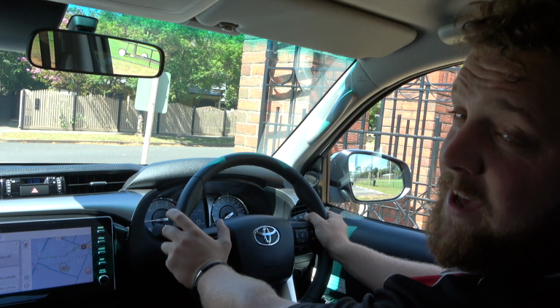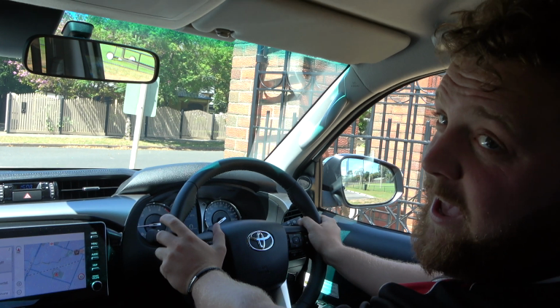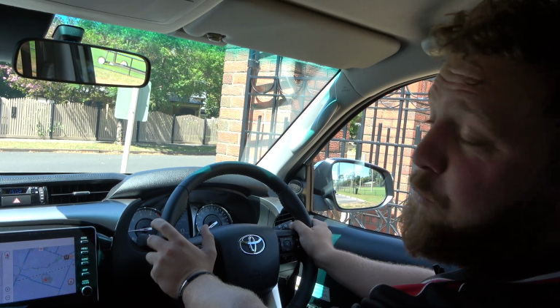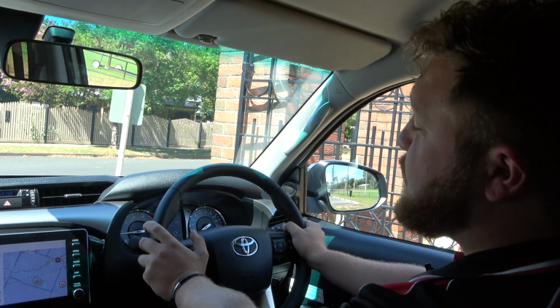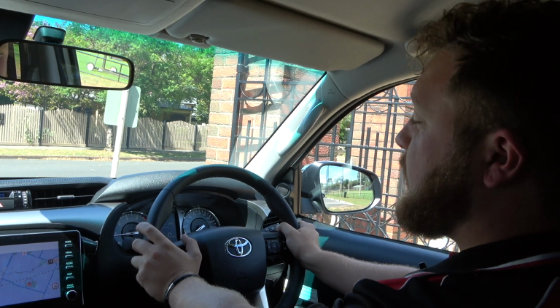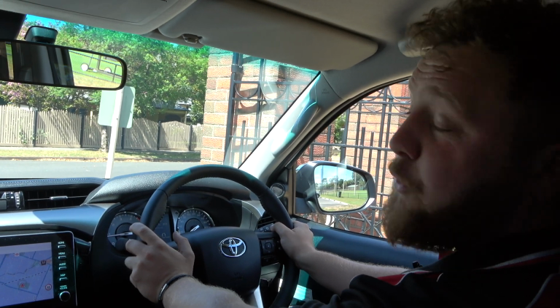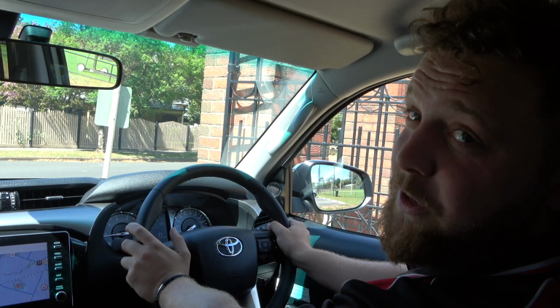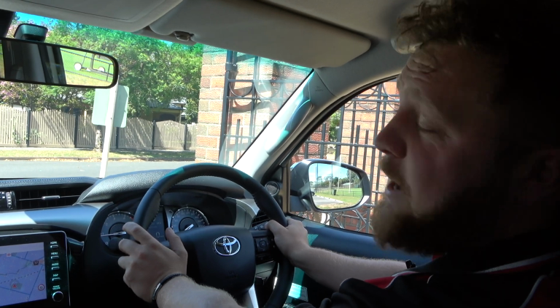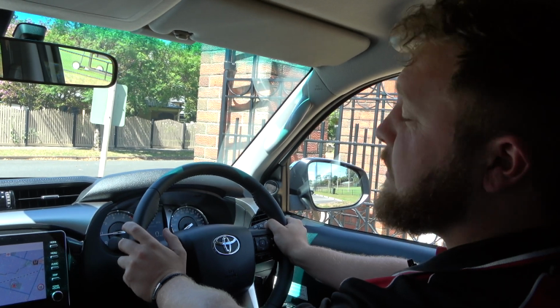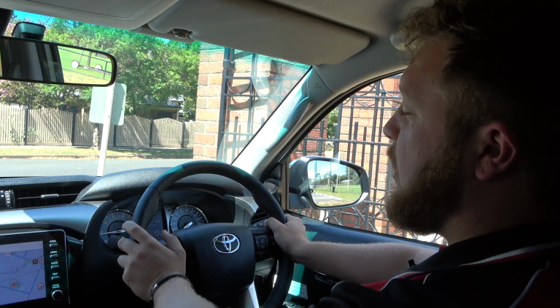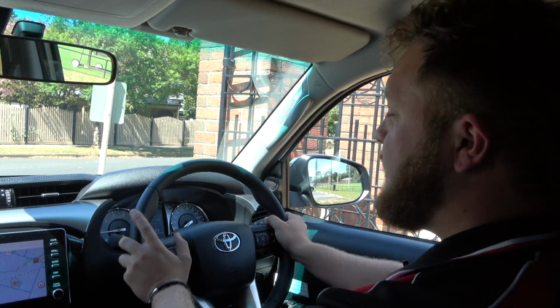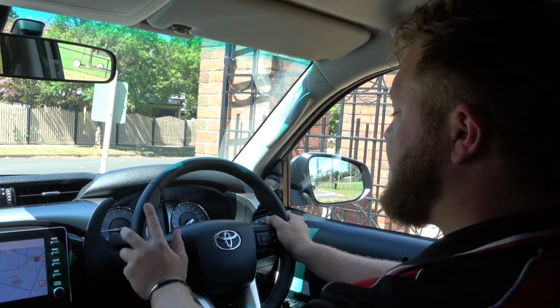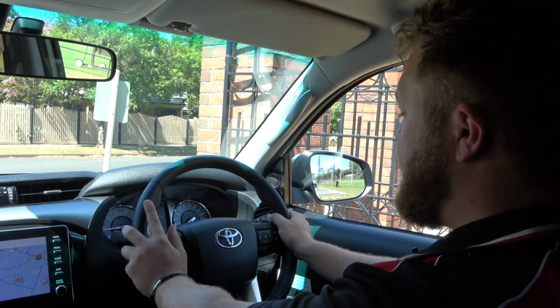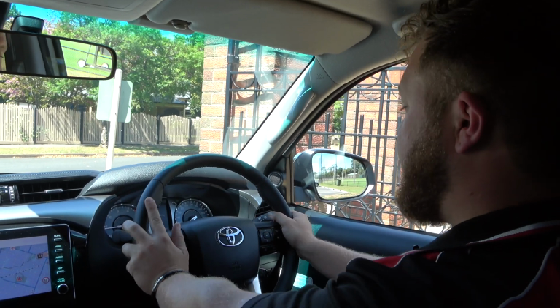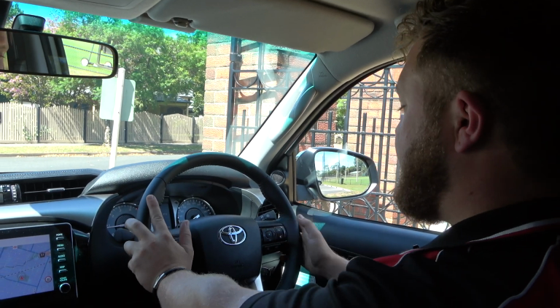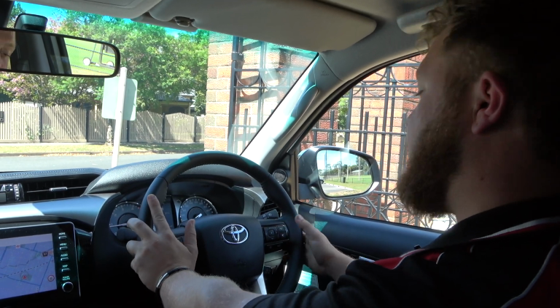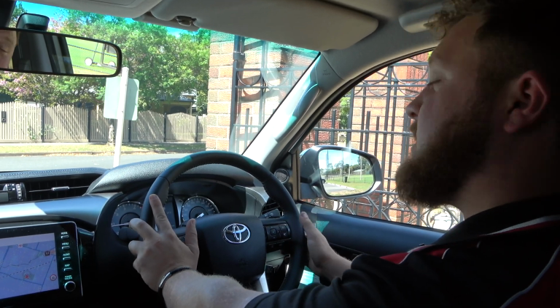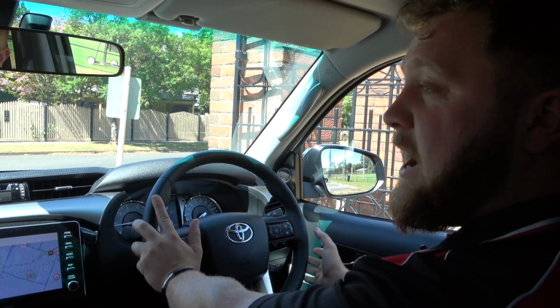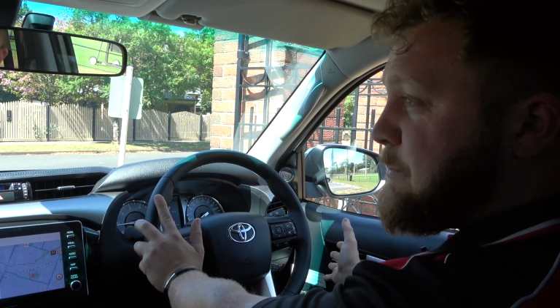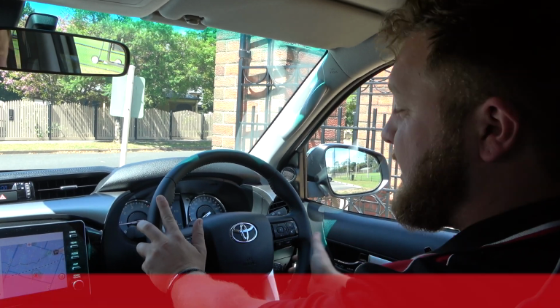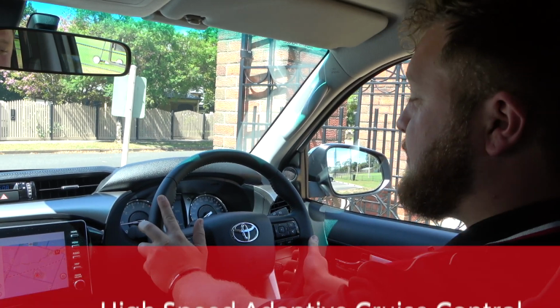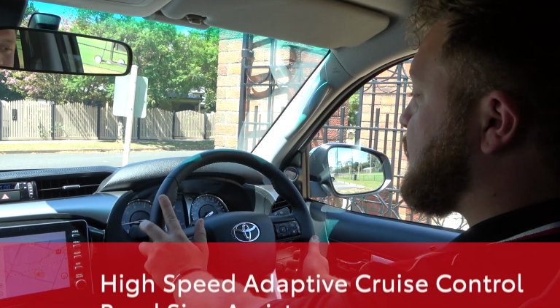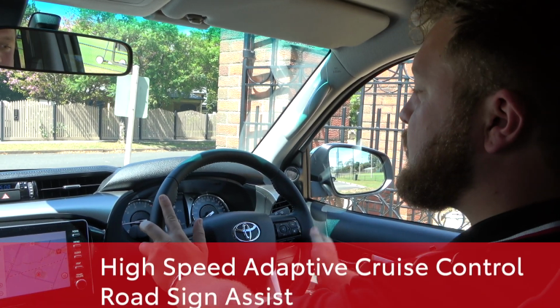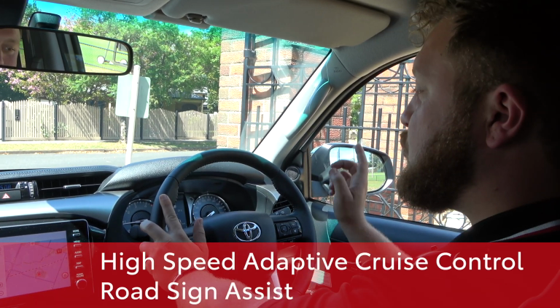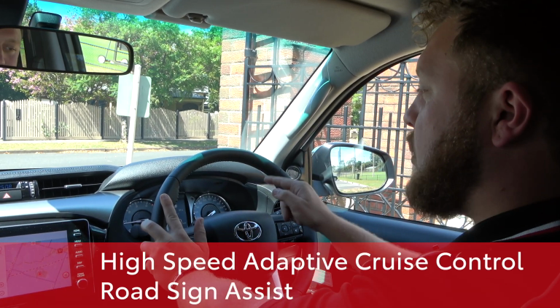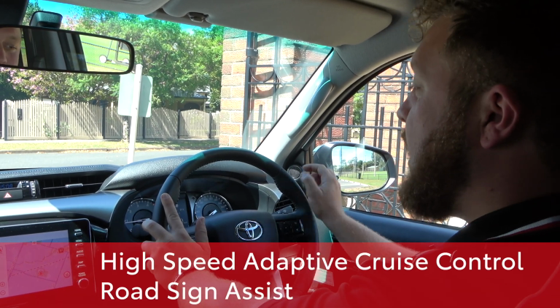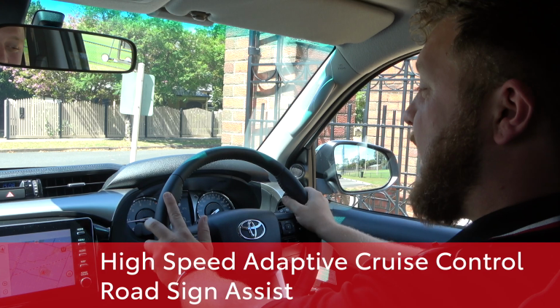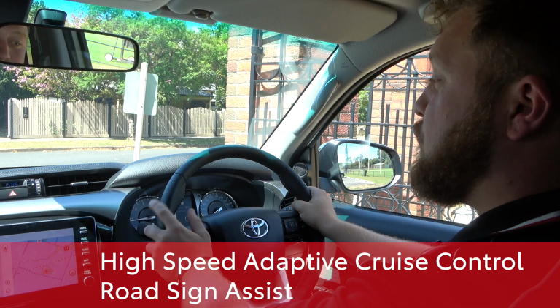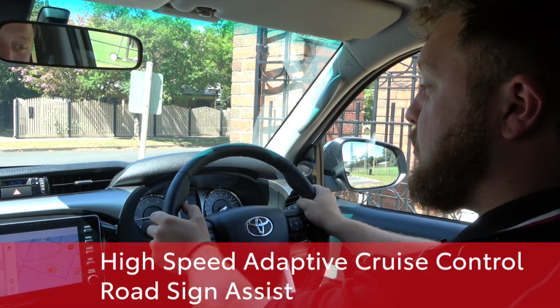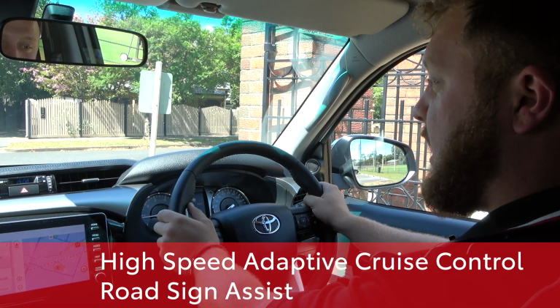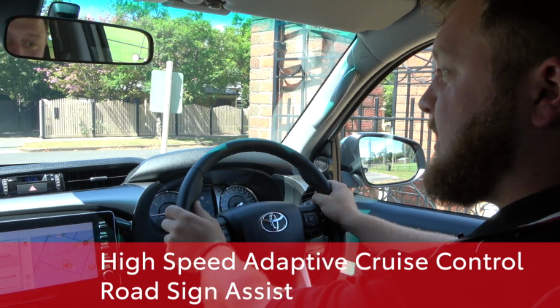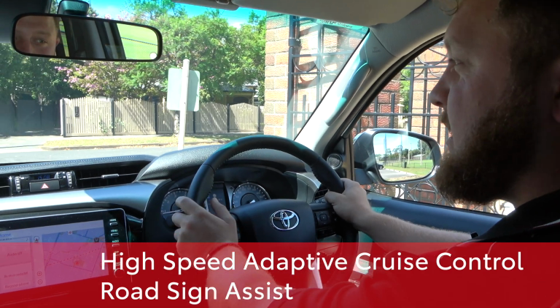Hey, we're talking Toyota Tech with Tom. Today we're going to be discussing high-speed adaptive cruise control and road sign assist.